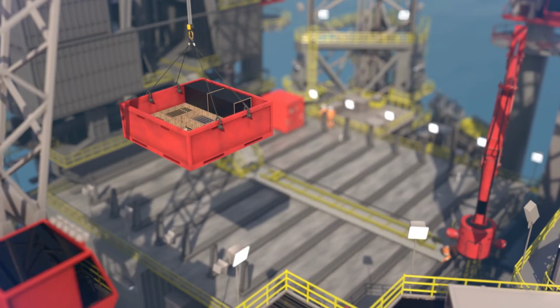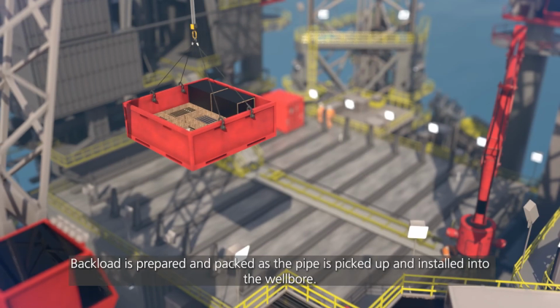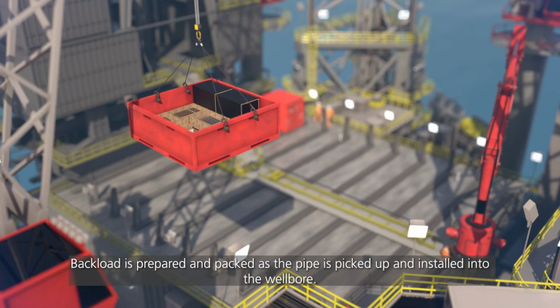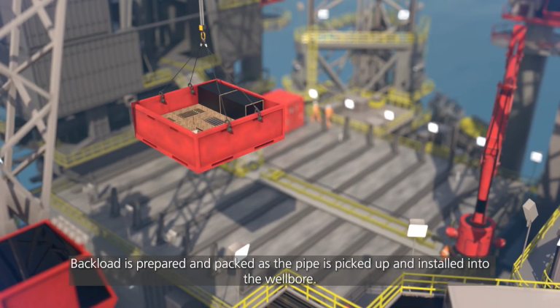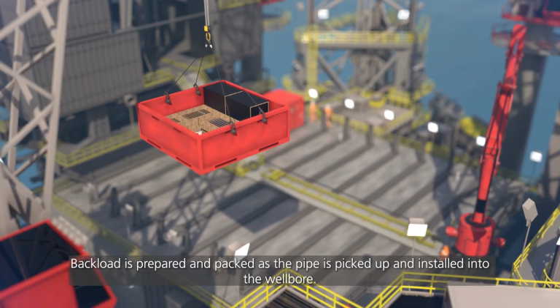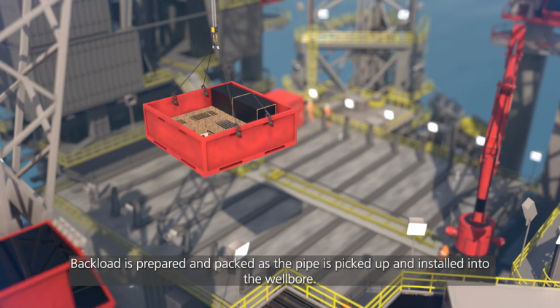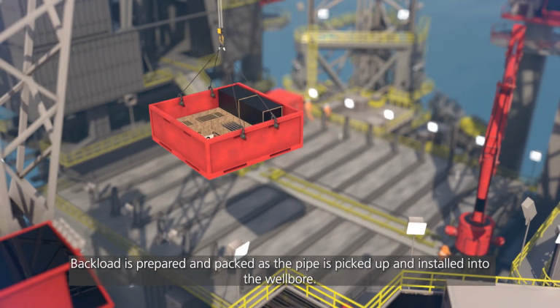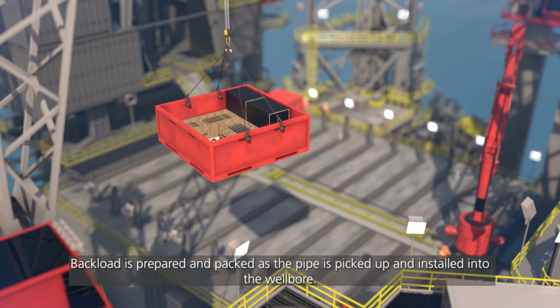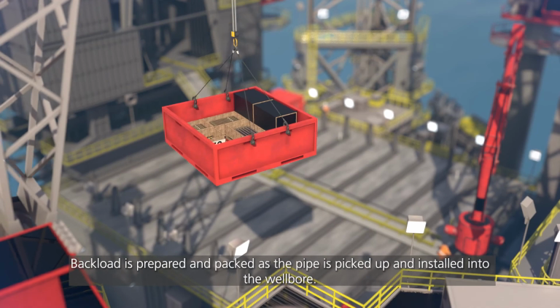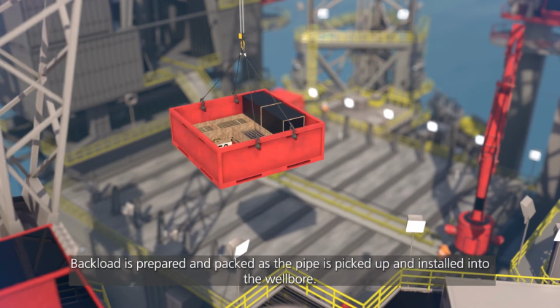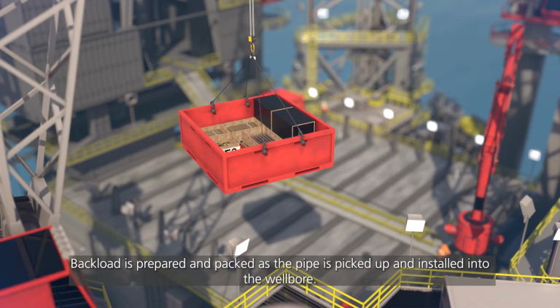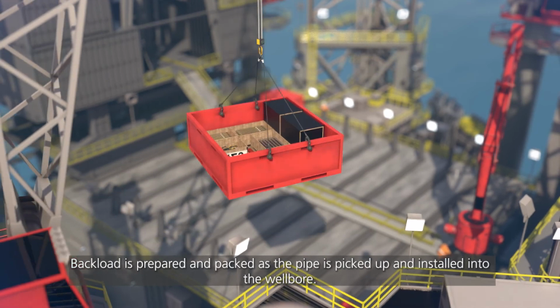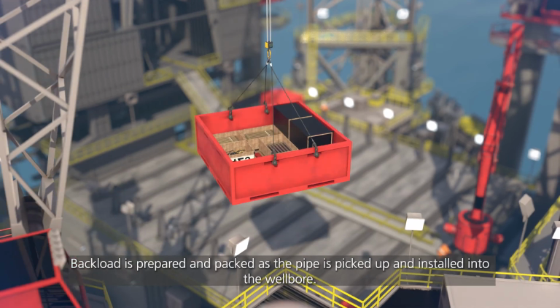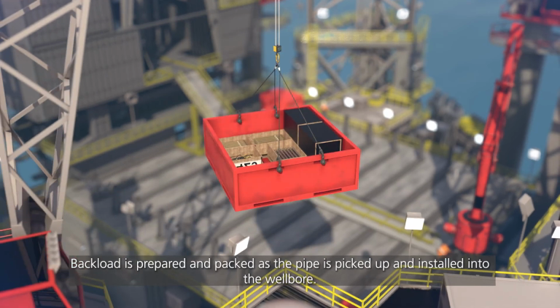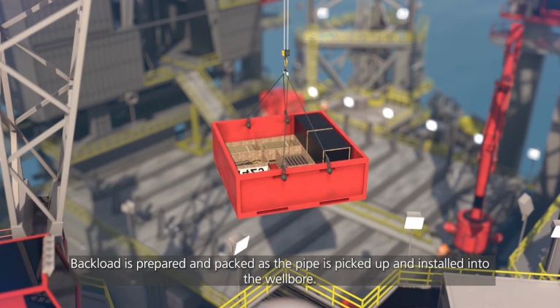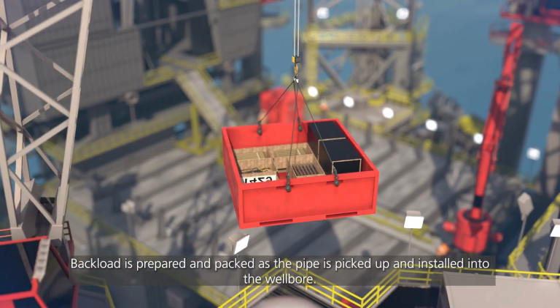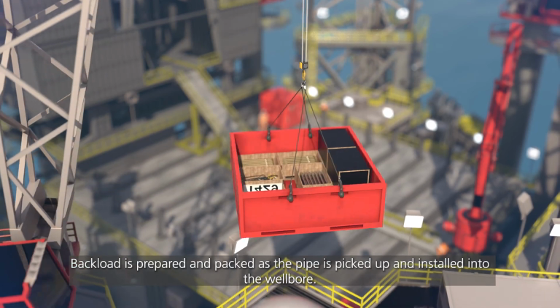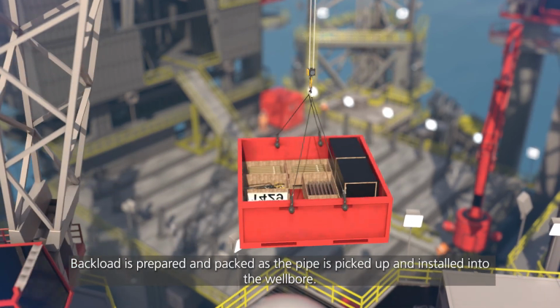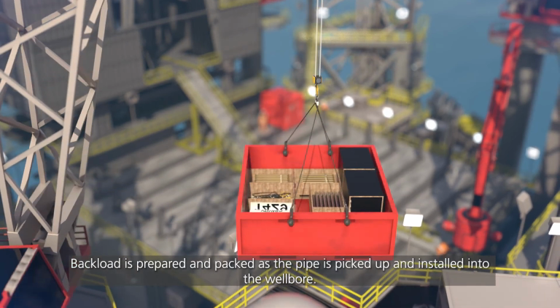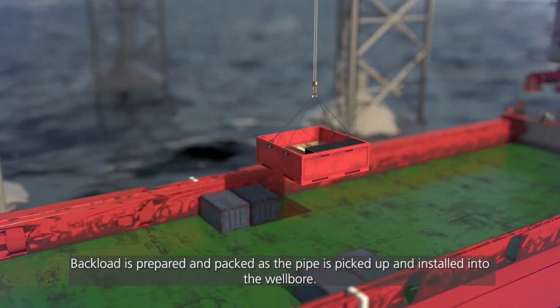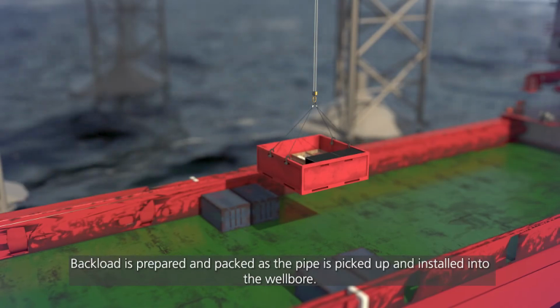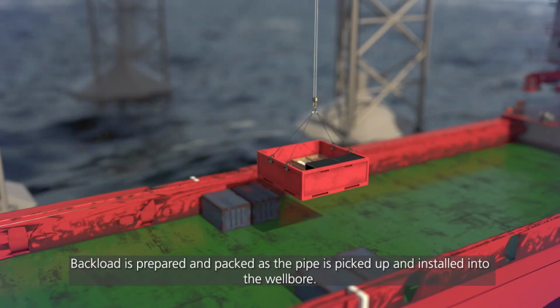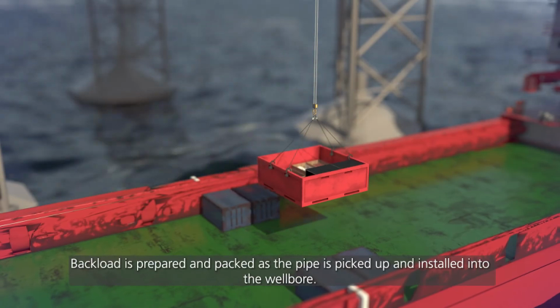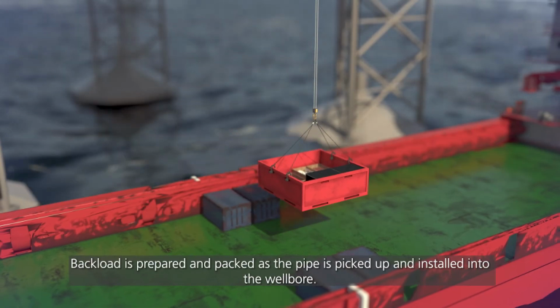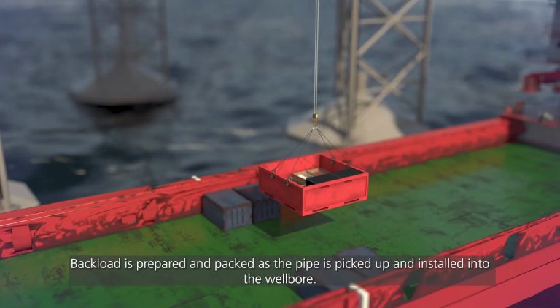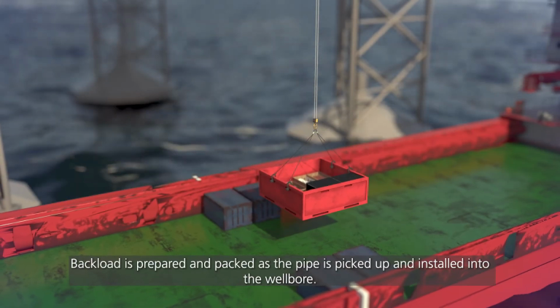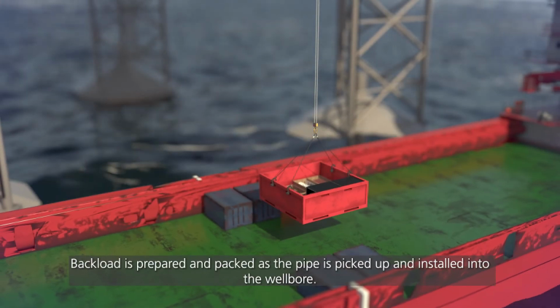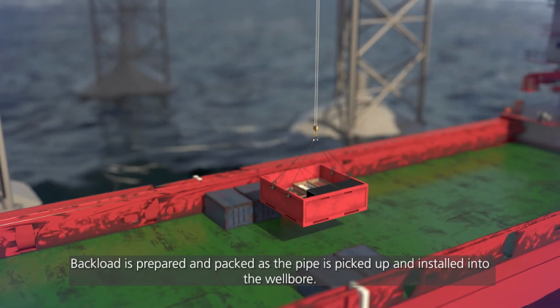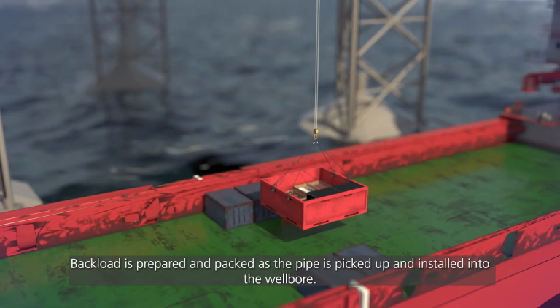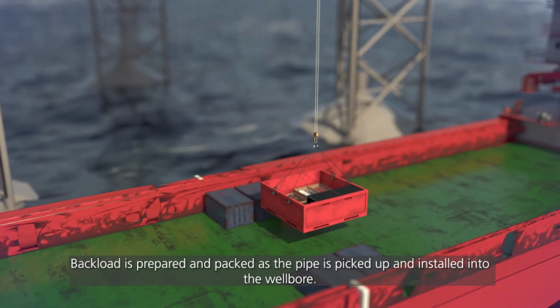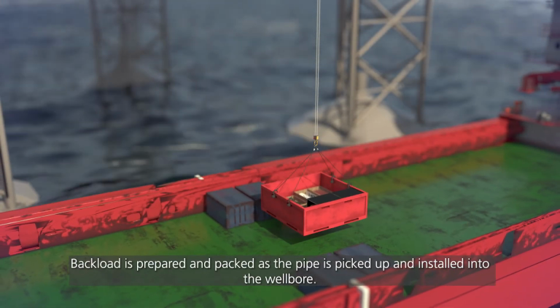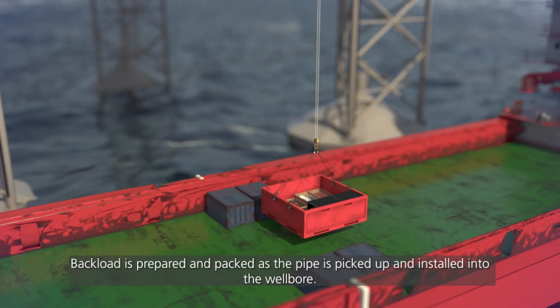Backload is prepared and packed as the pipe is picked up and installed into the well board.